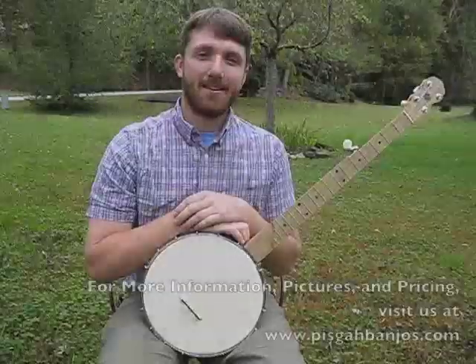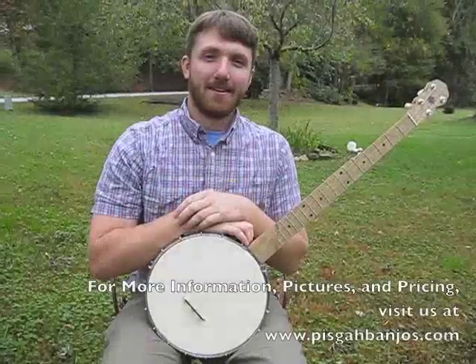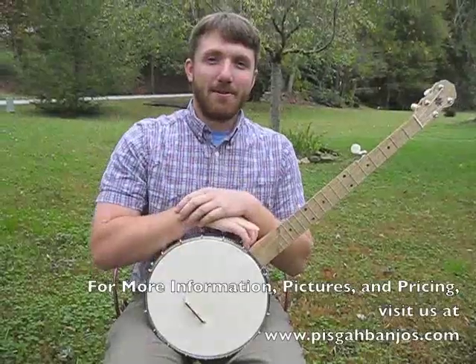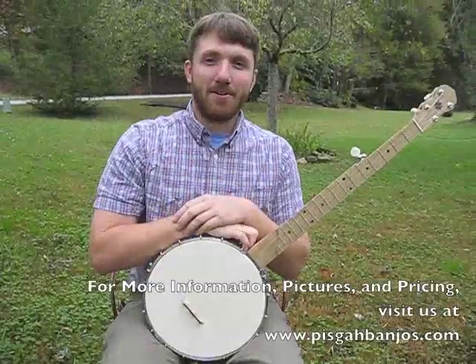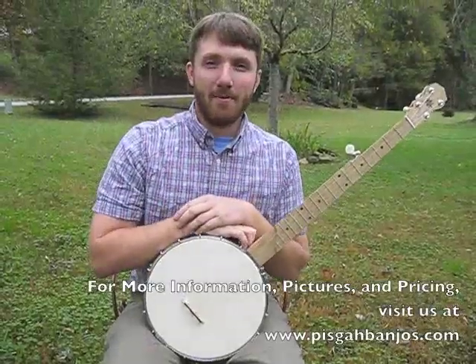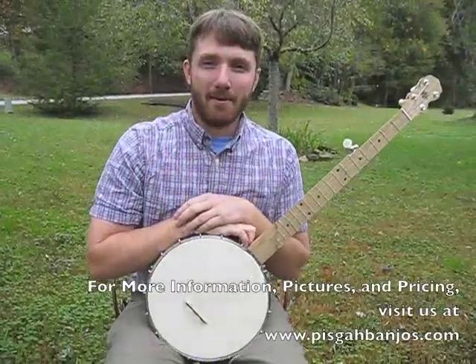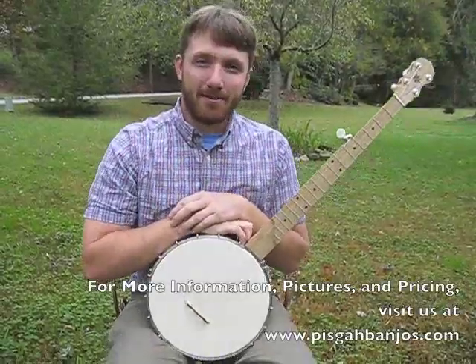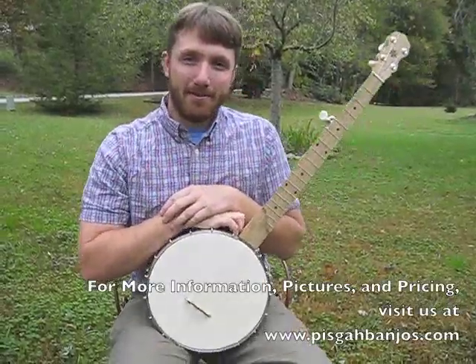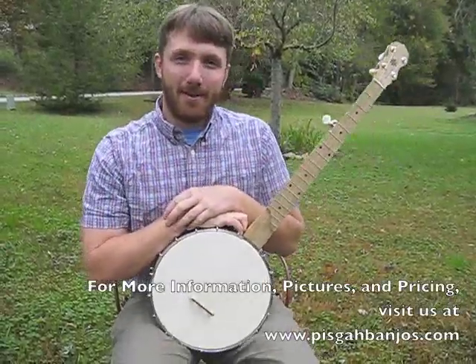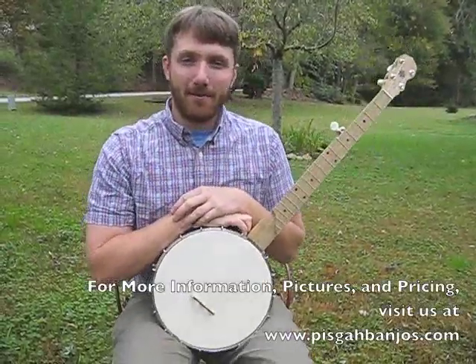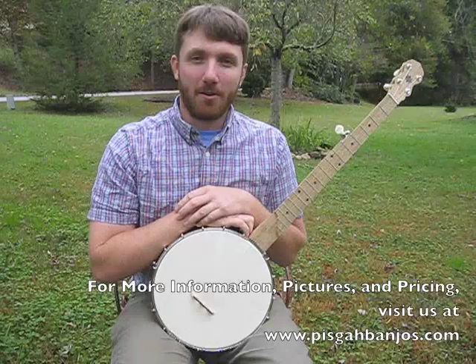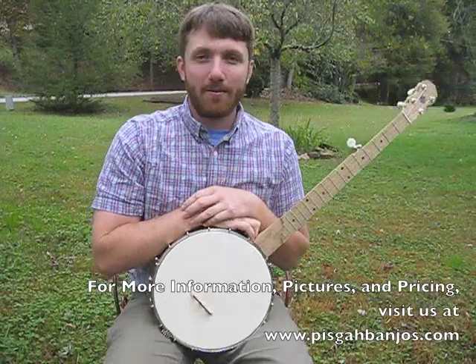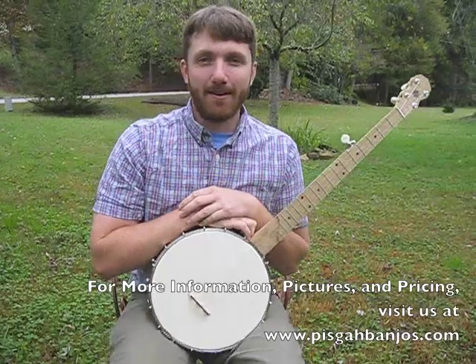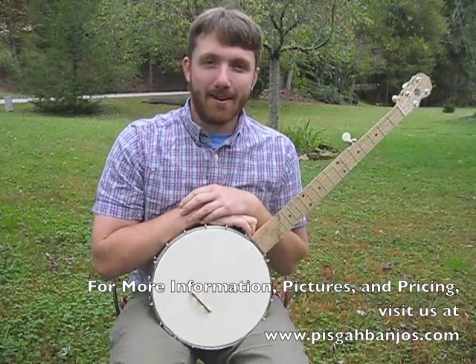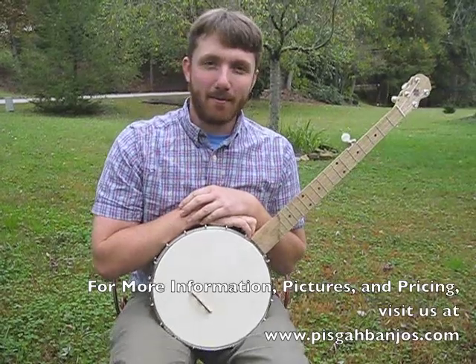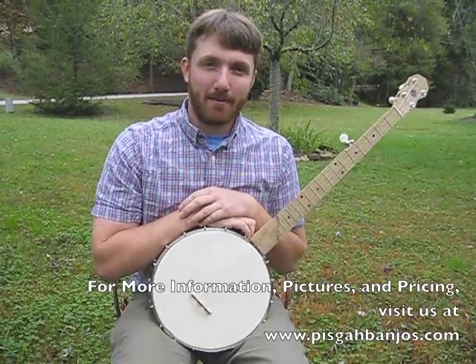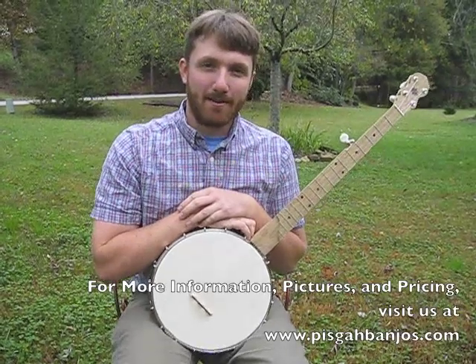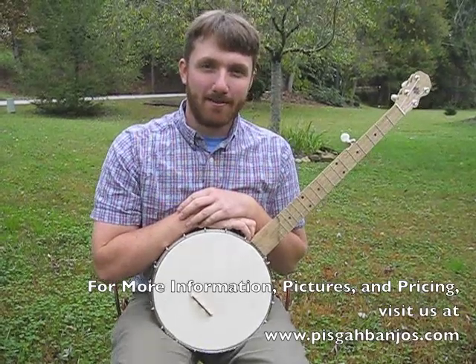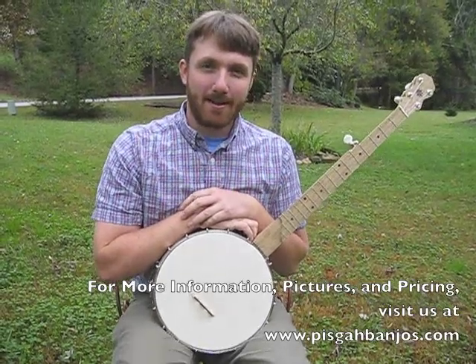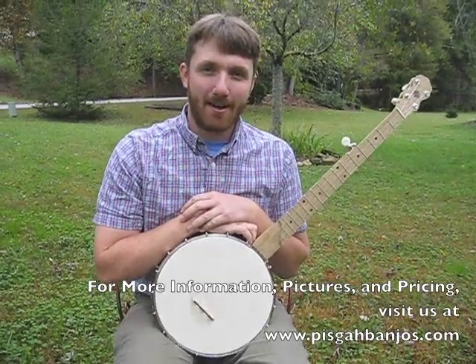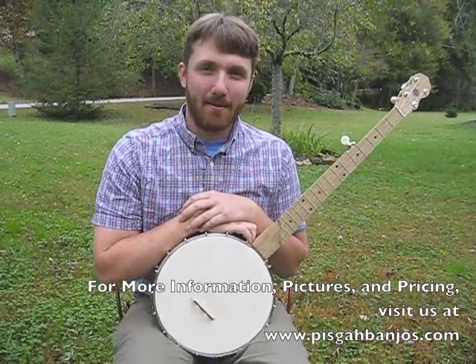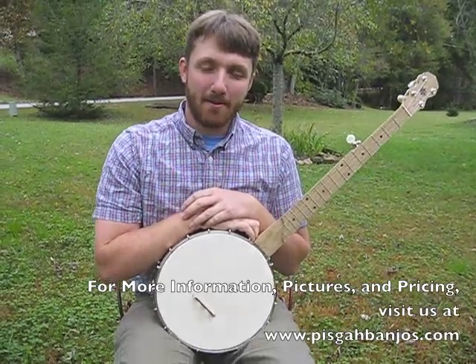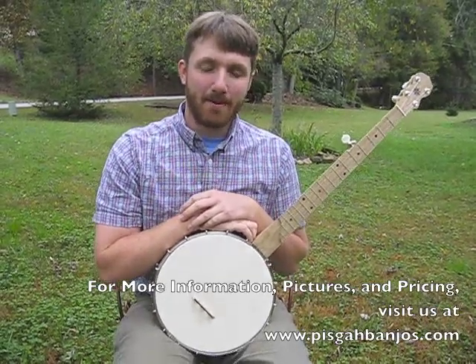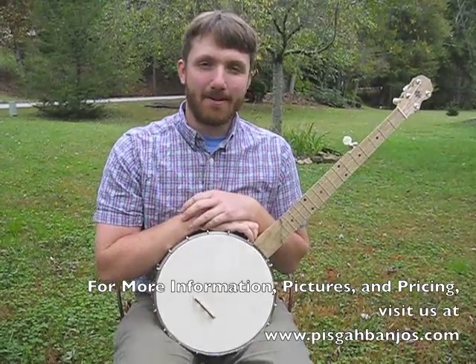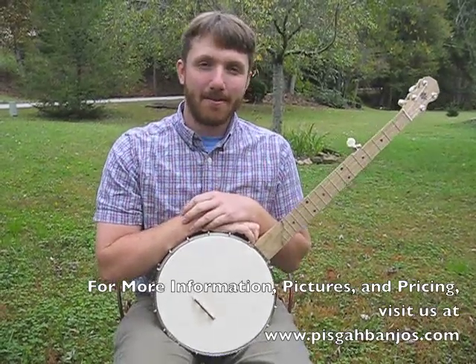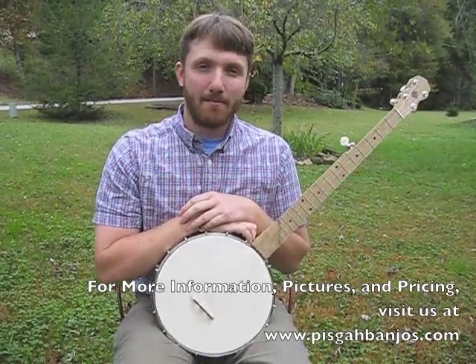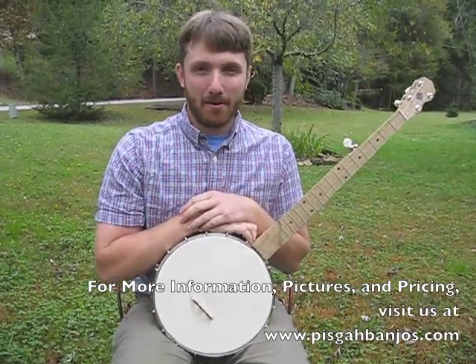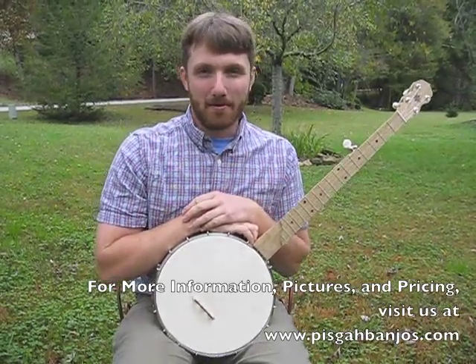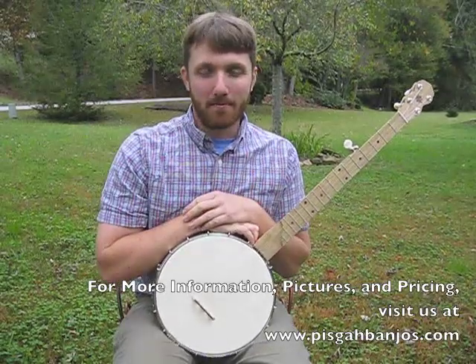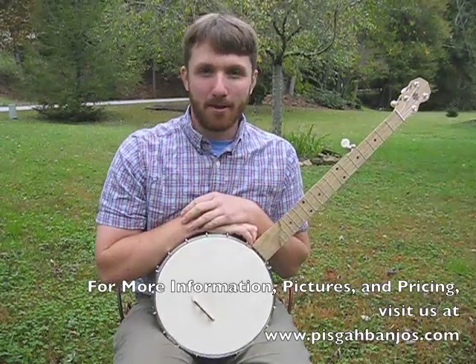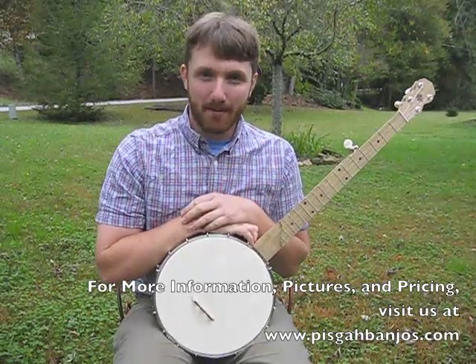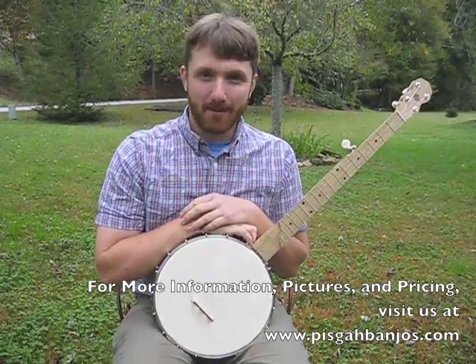Be sure to remember to visit our website at PisgahBanjos.com and don't forget — pick local, pick Pisgah.